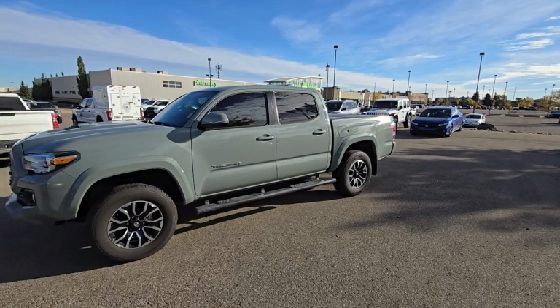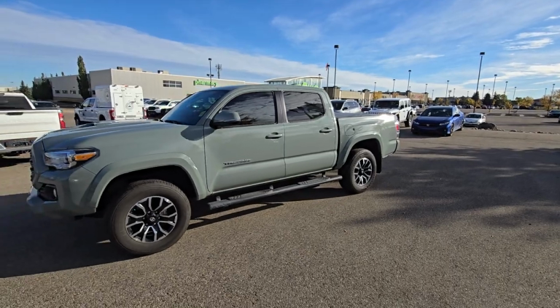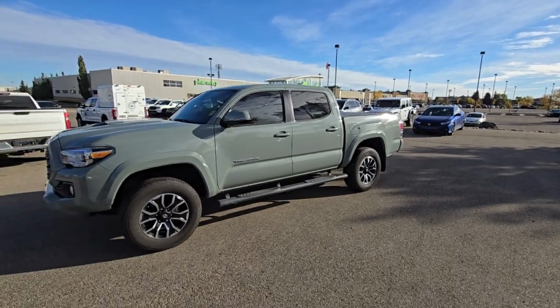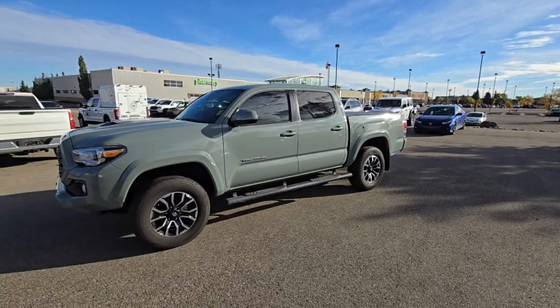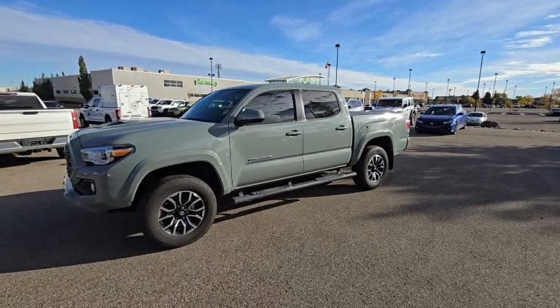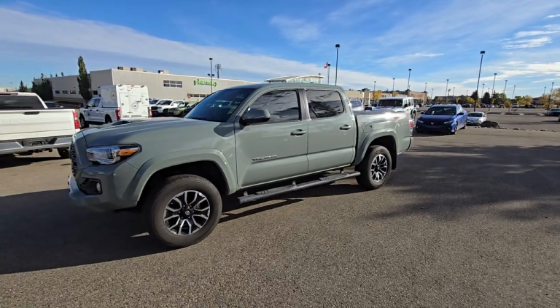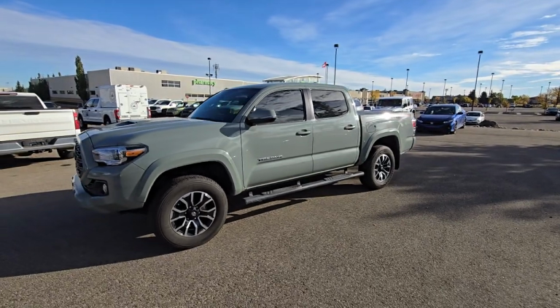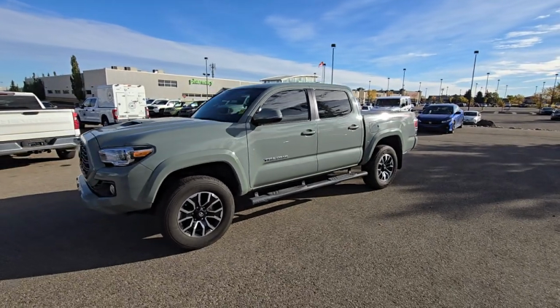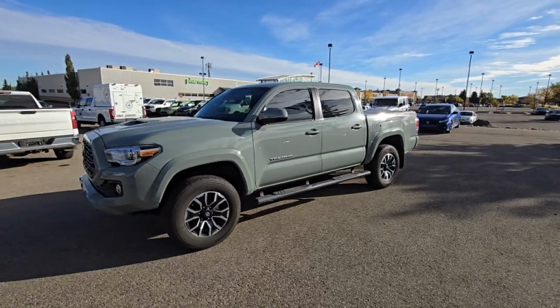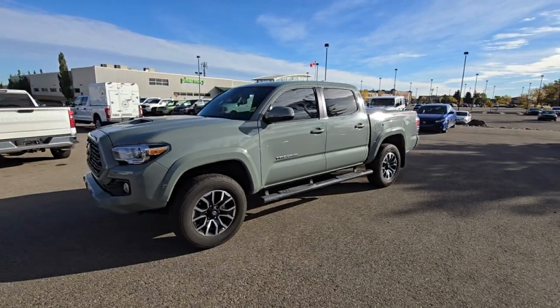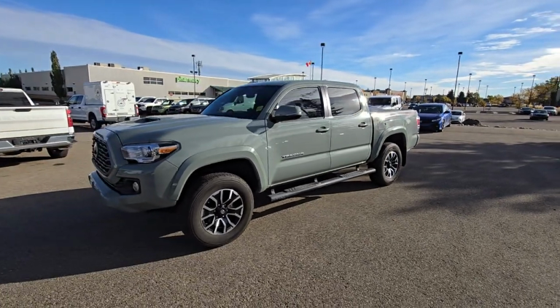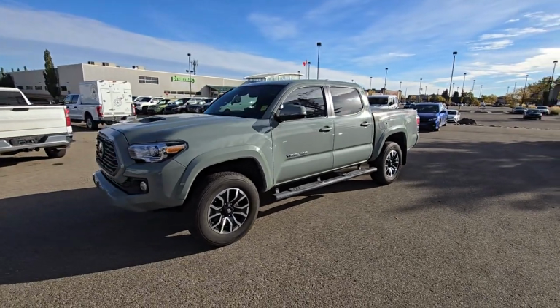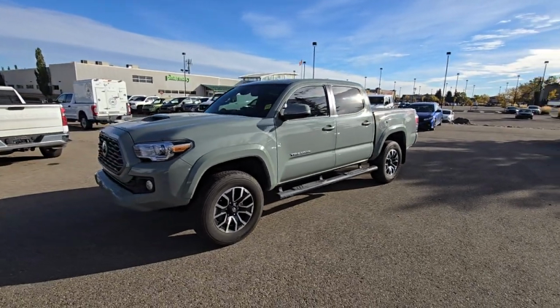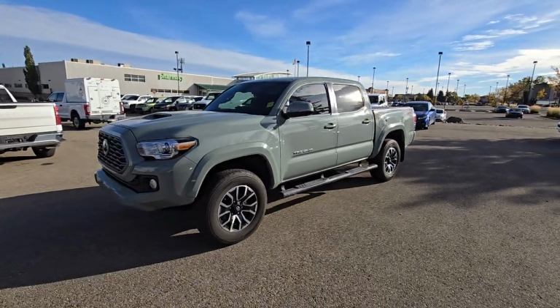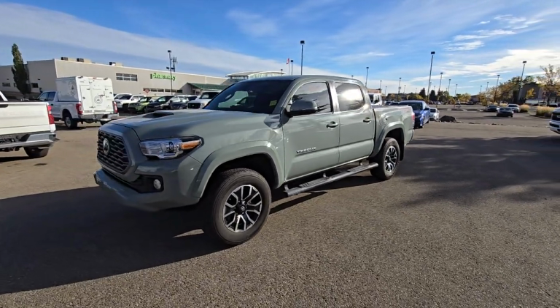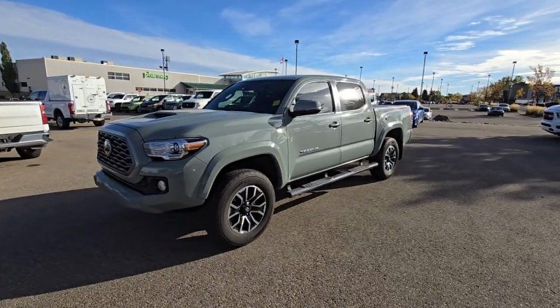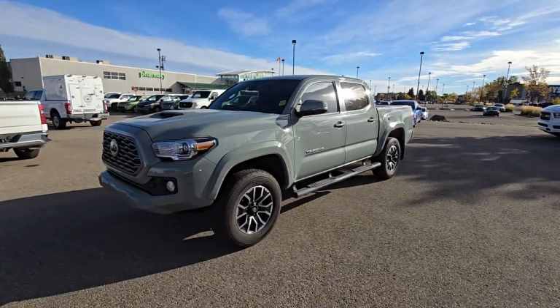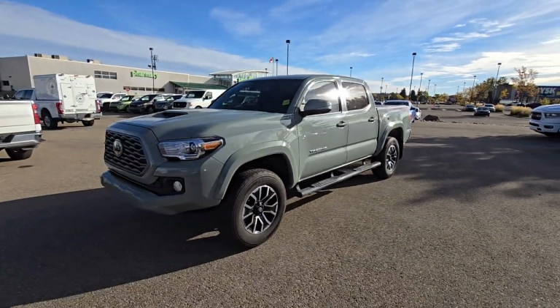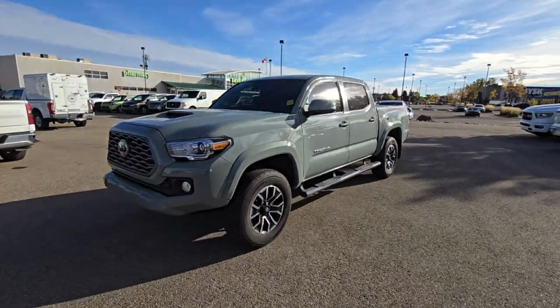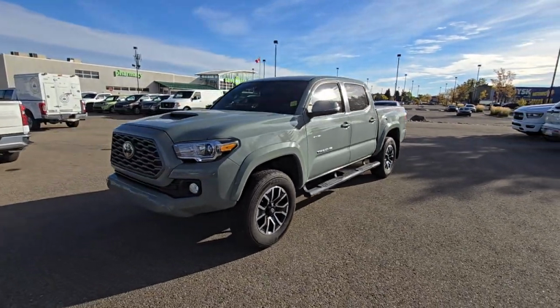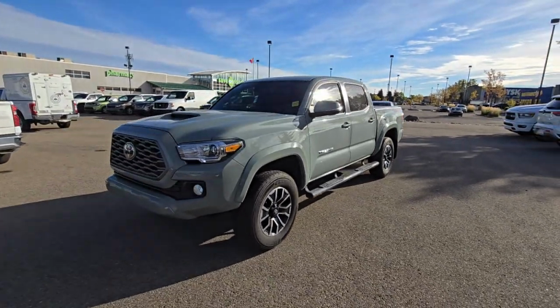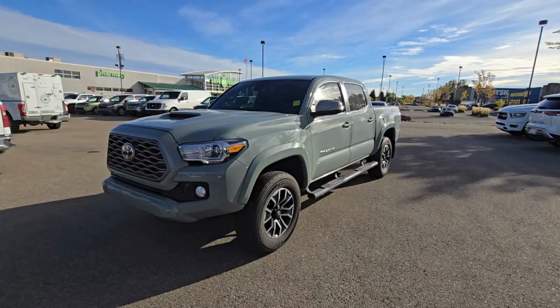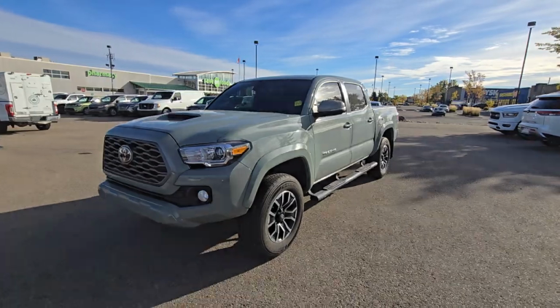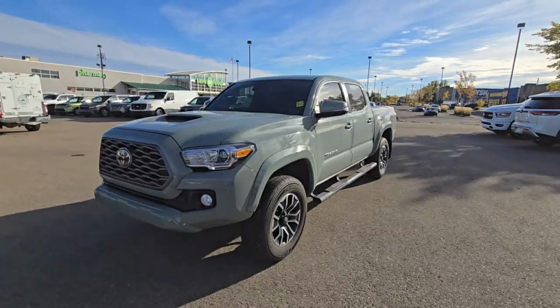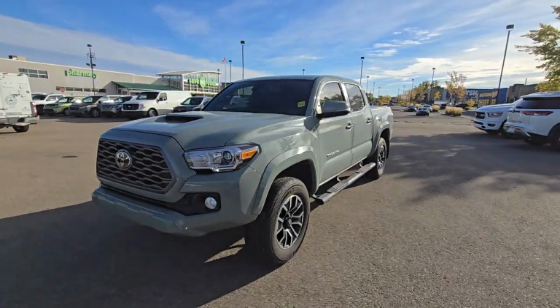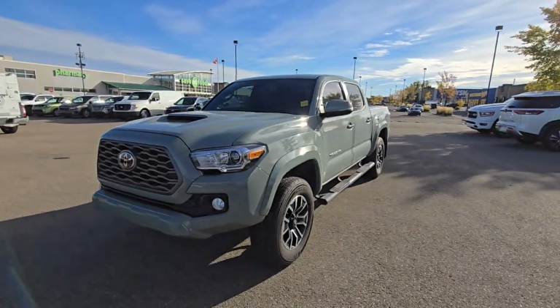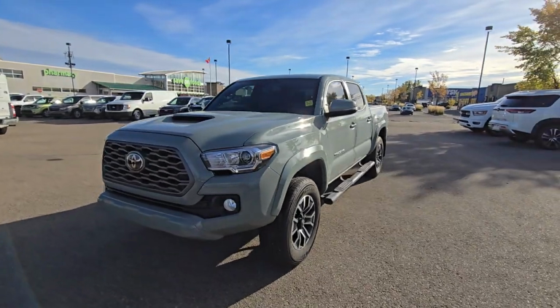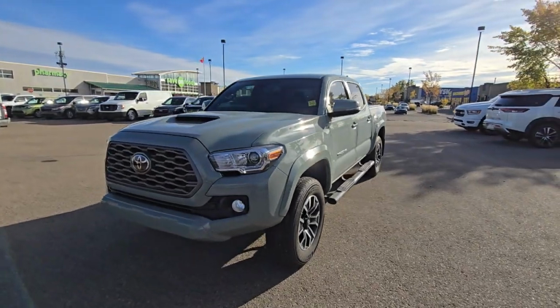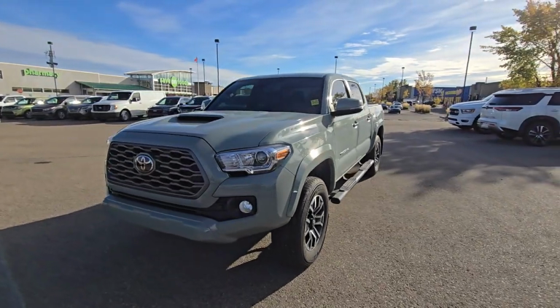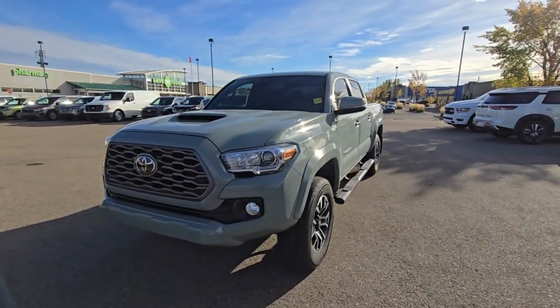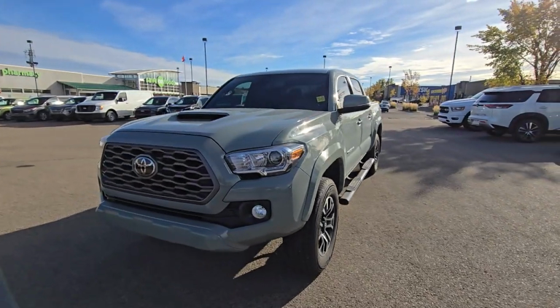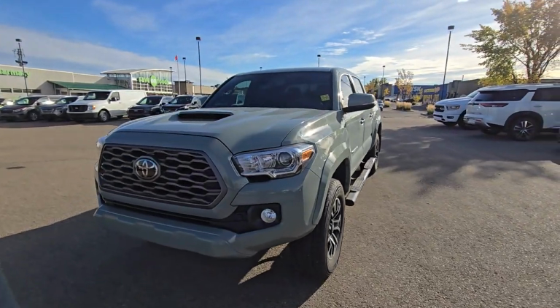Hi there, this is Alfred from Shiro Nissan. Here's the equipped video on this beautiful 2022 Tacoma with manual transmission.